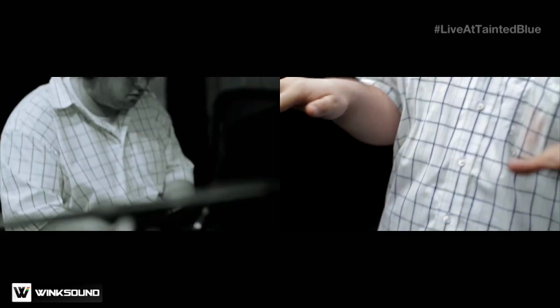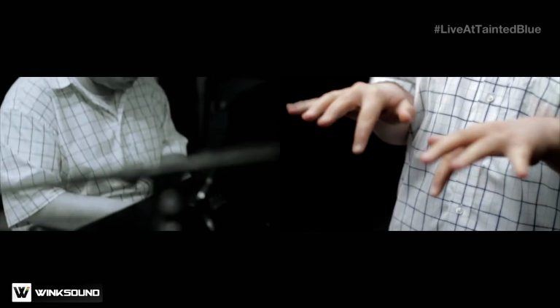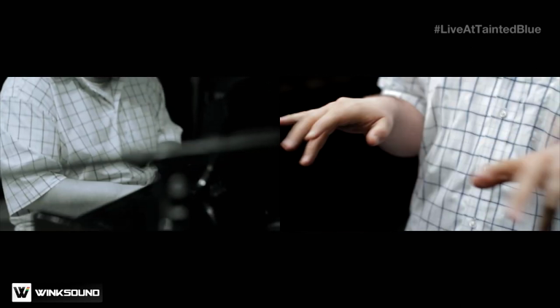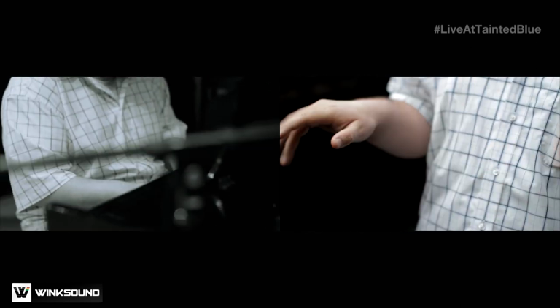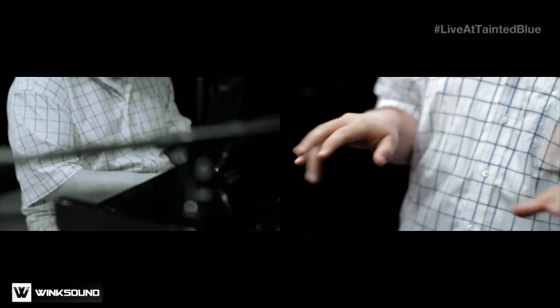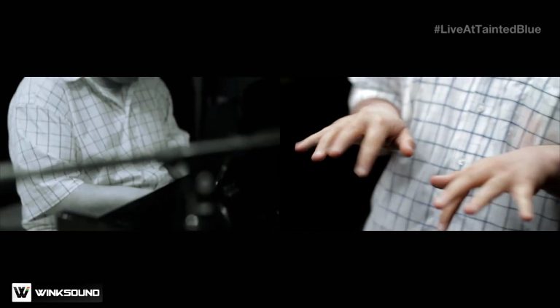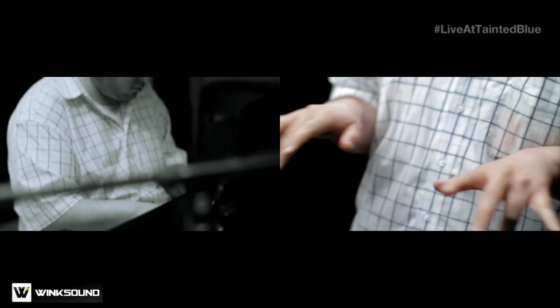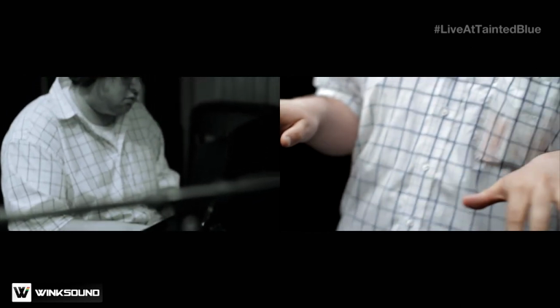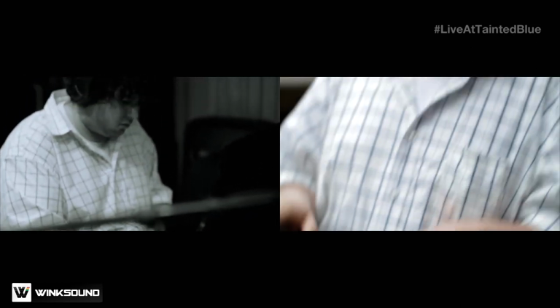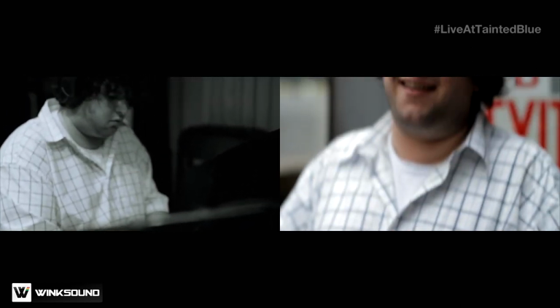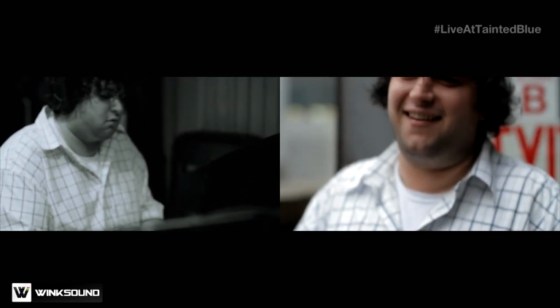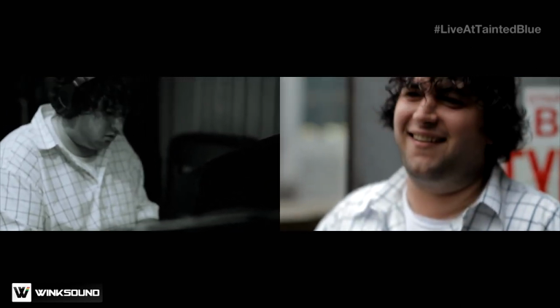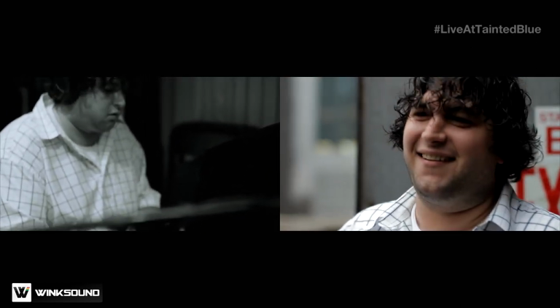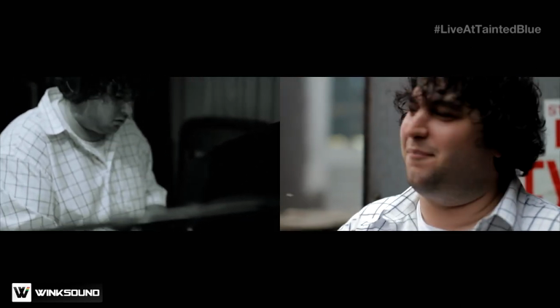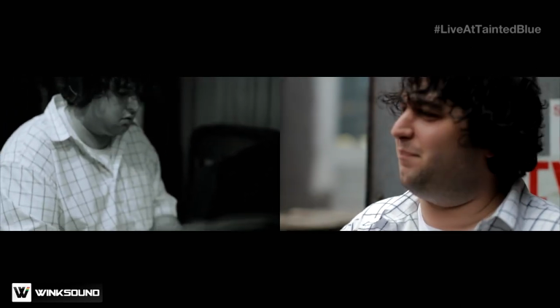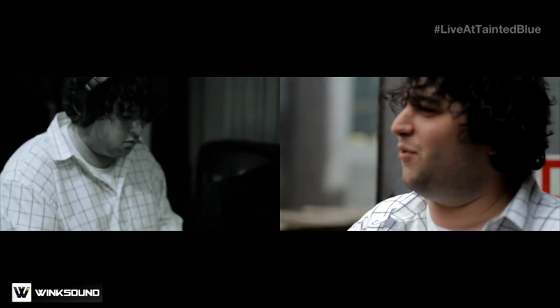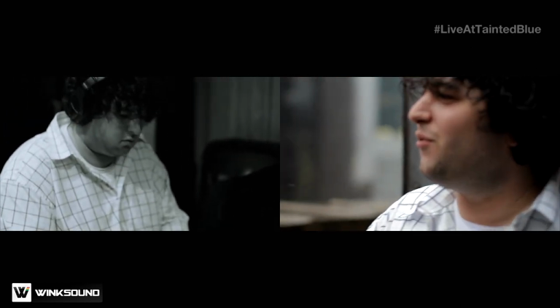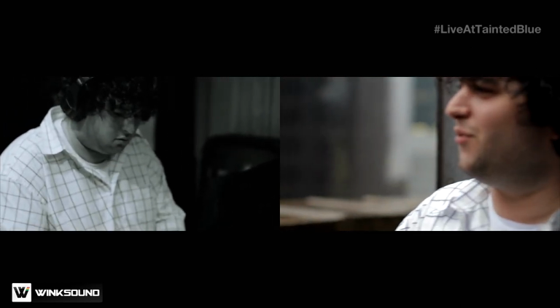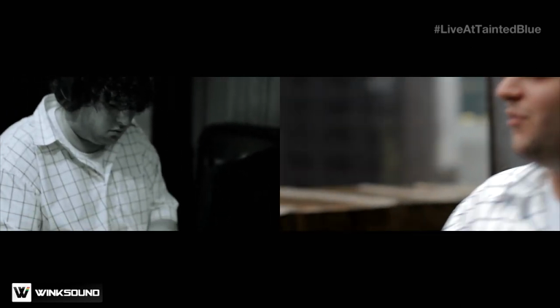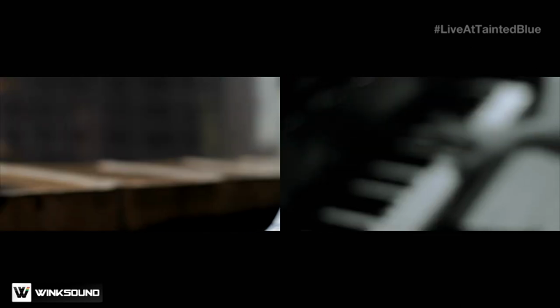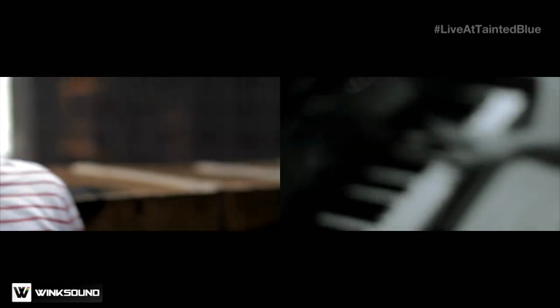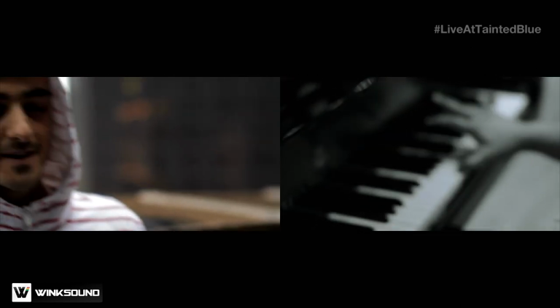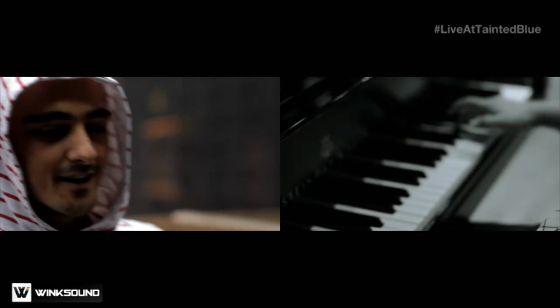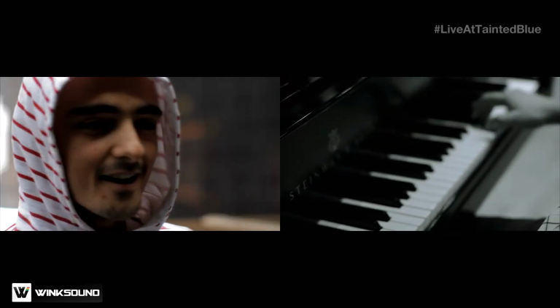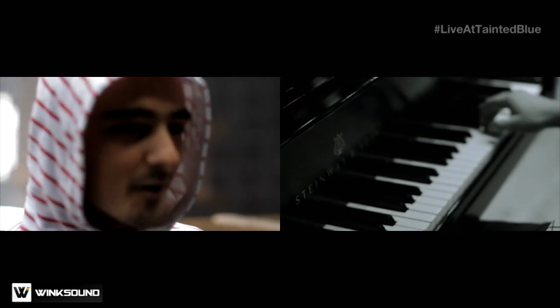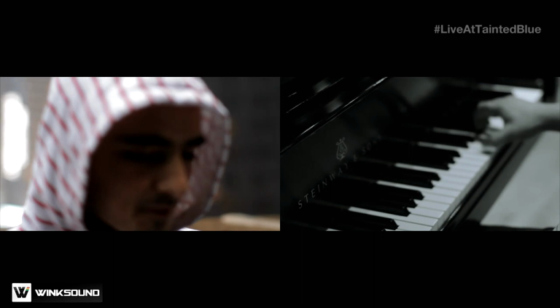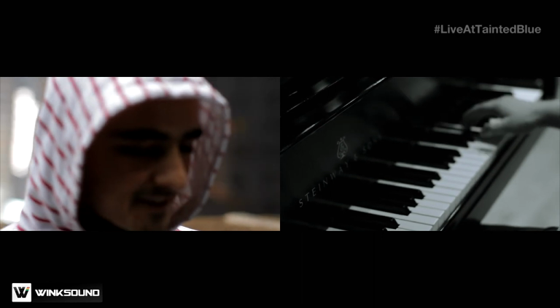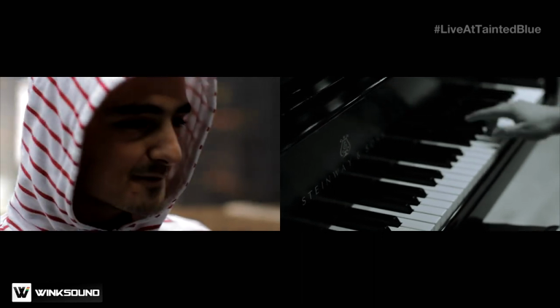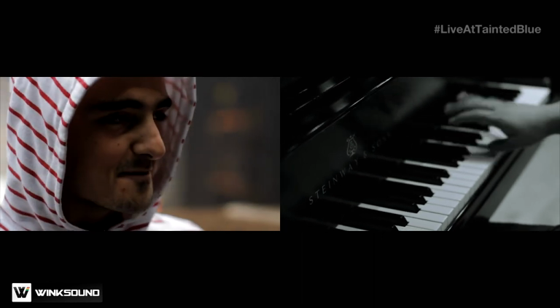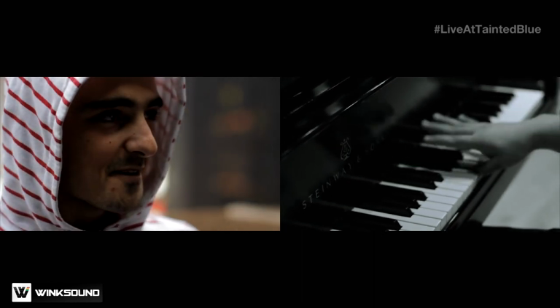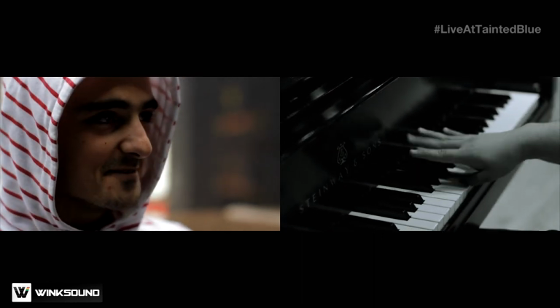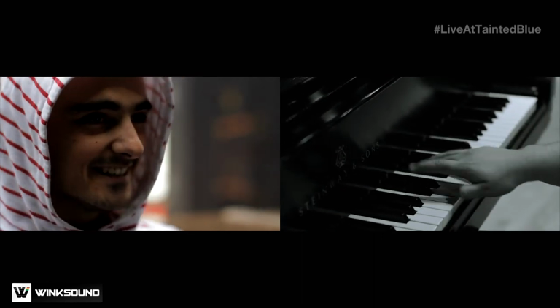I'm the keyboard player. He's the man that everybody always asks me where did KISS come from, you know?